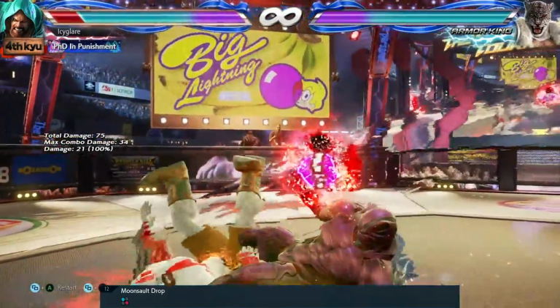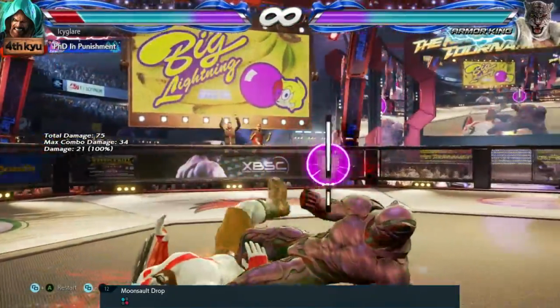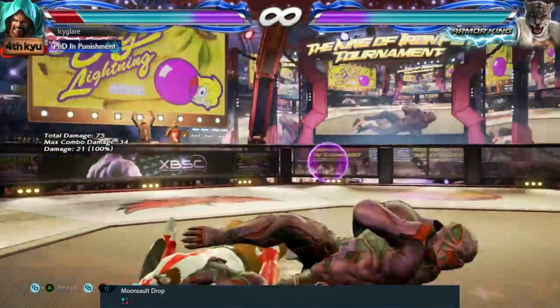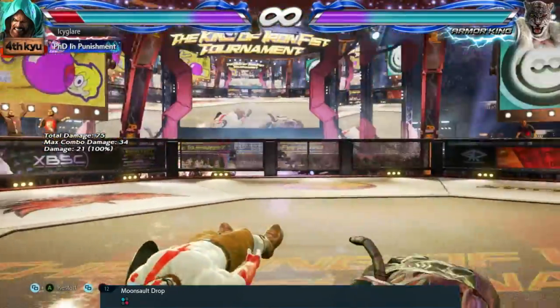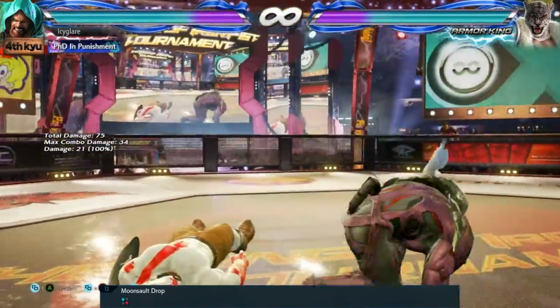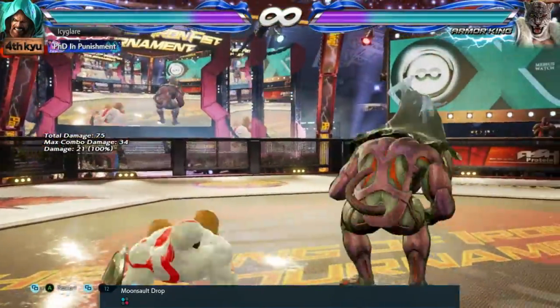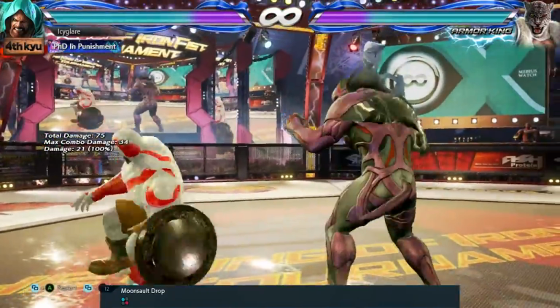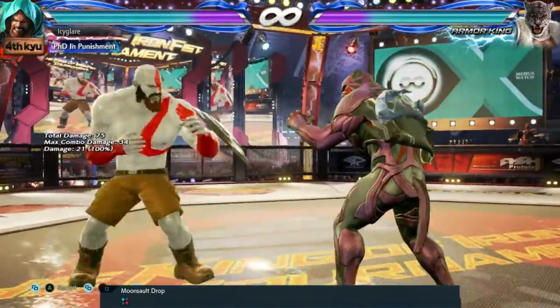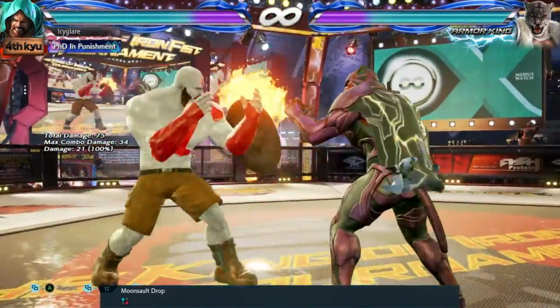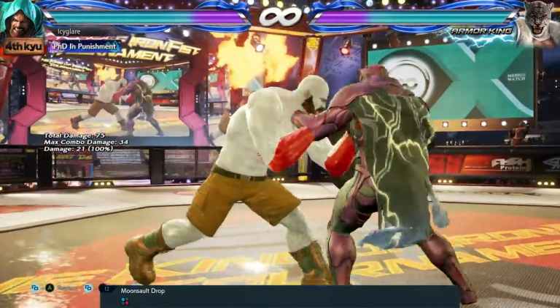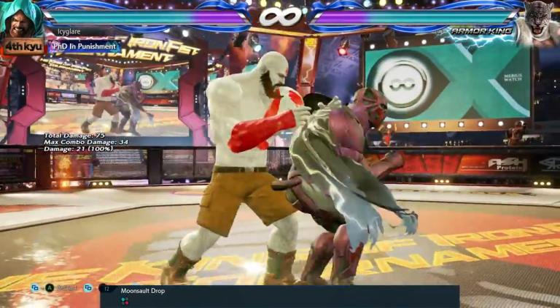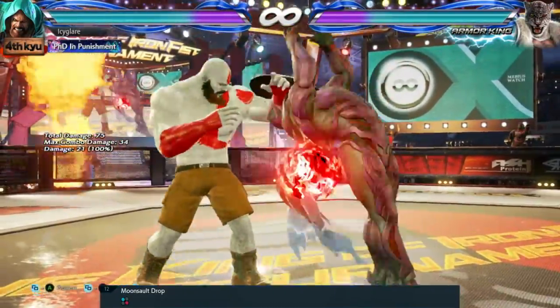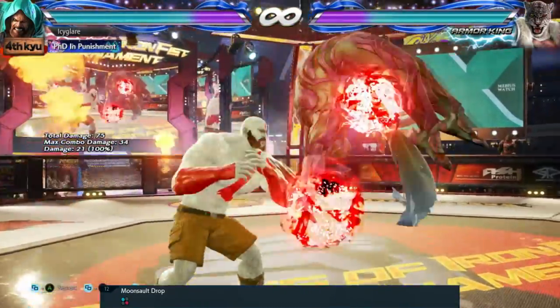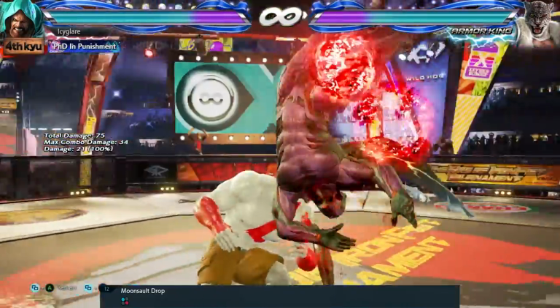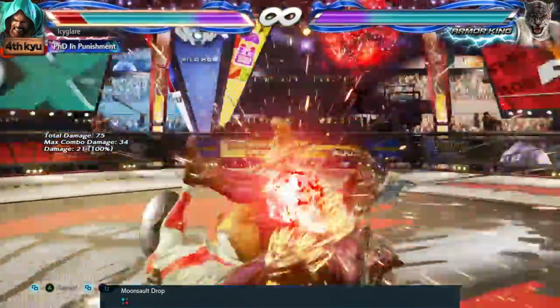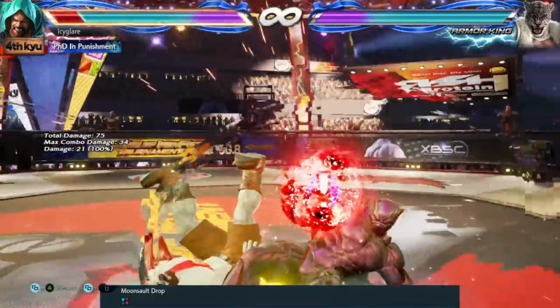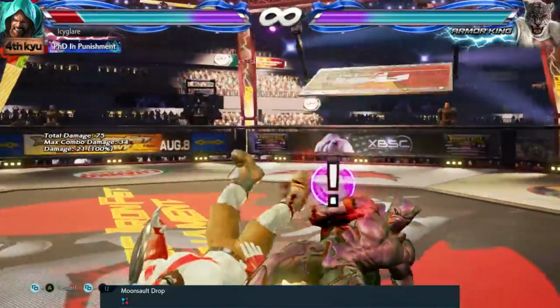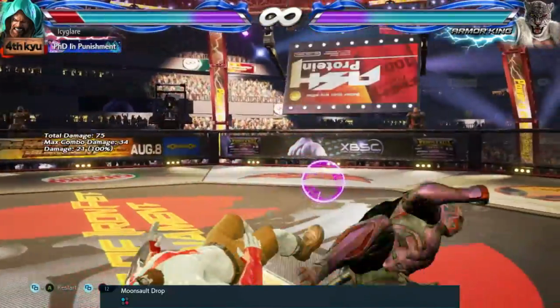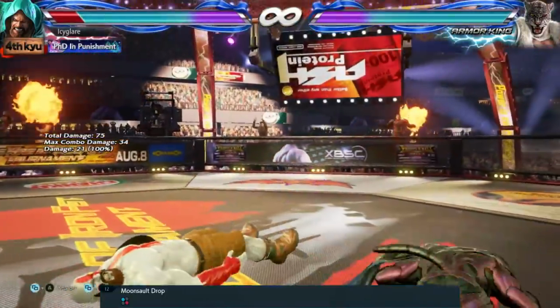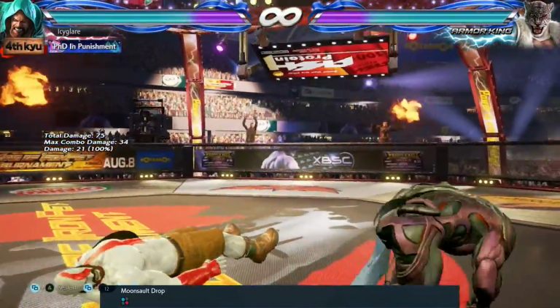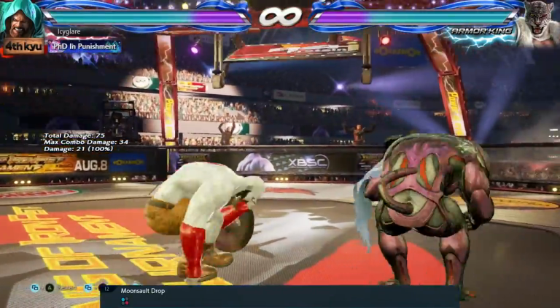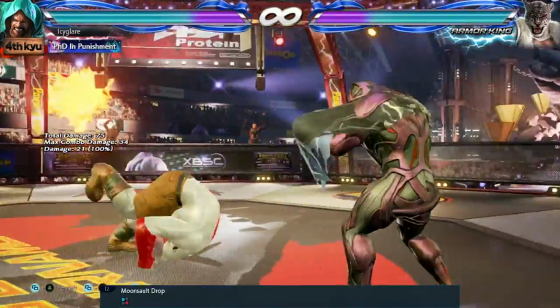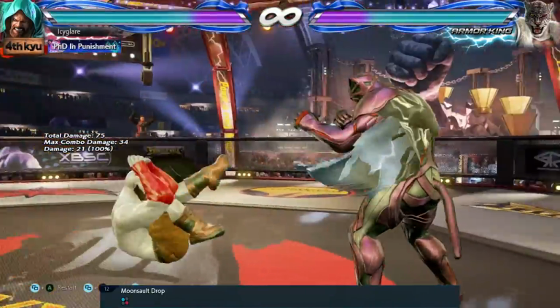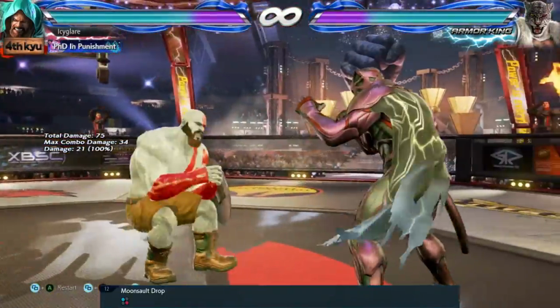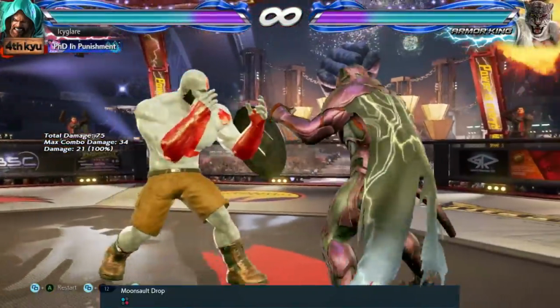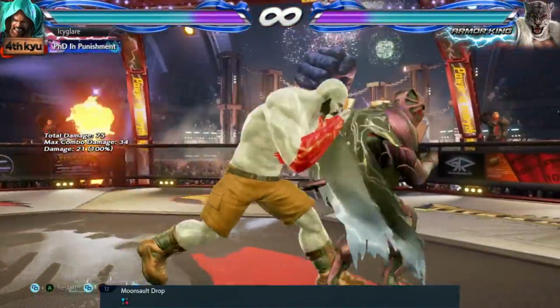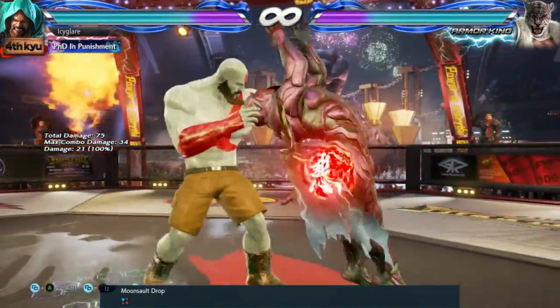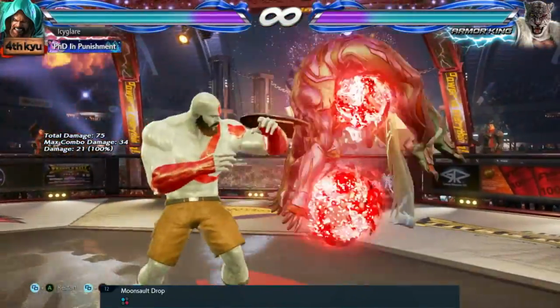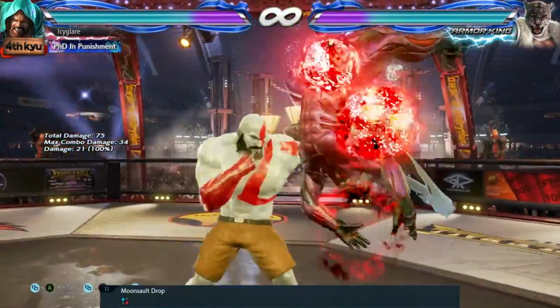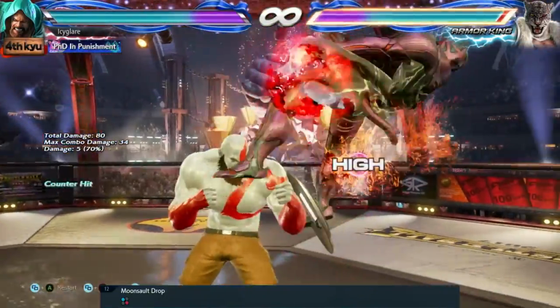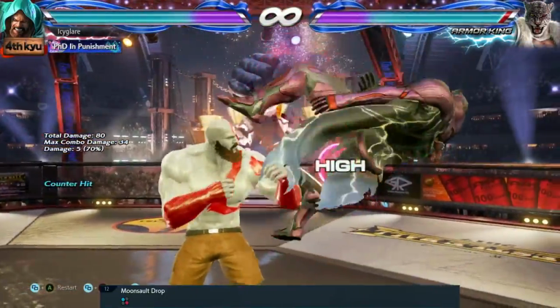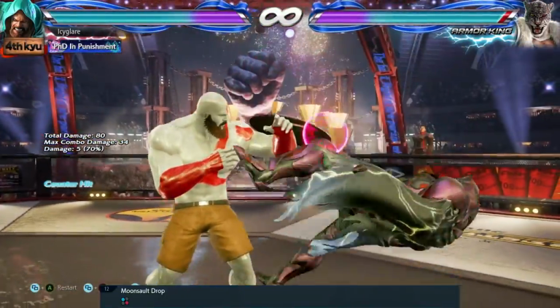His quick unblockable is not easy to sidestep. If you react fast enough, you can jab and get a combo.